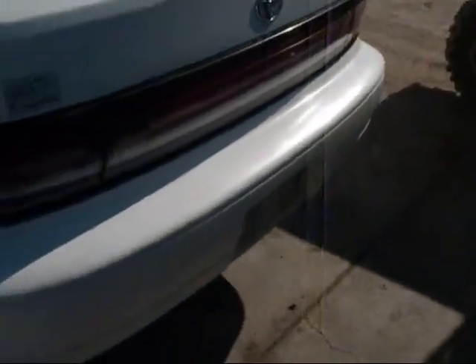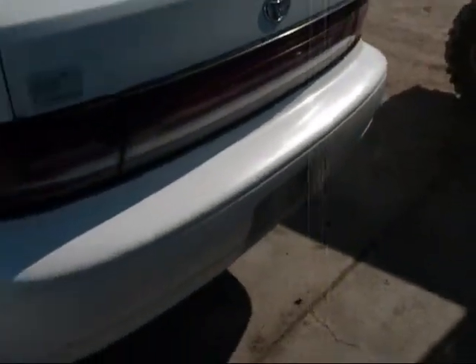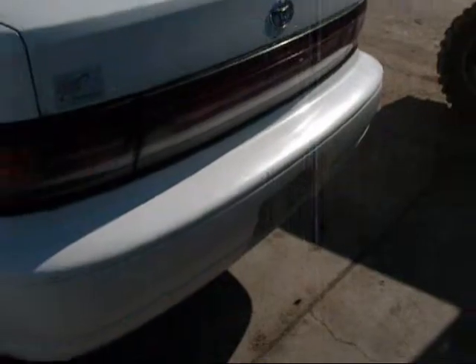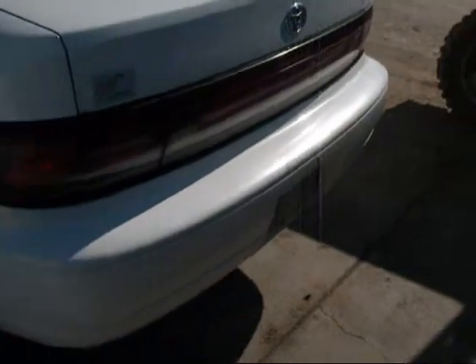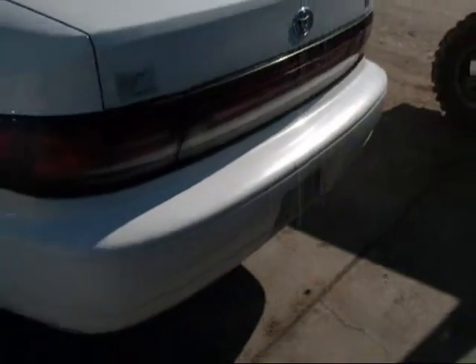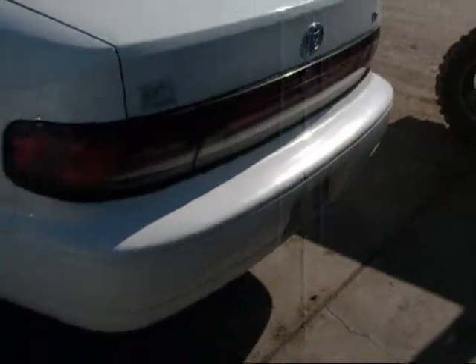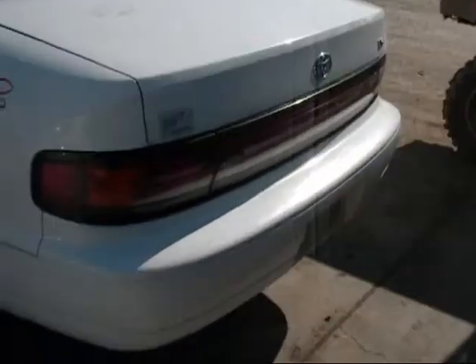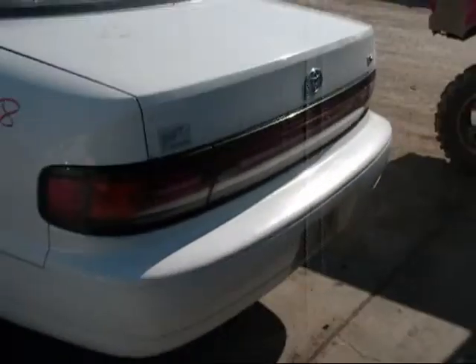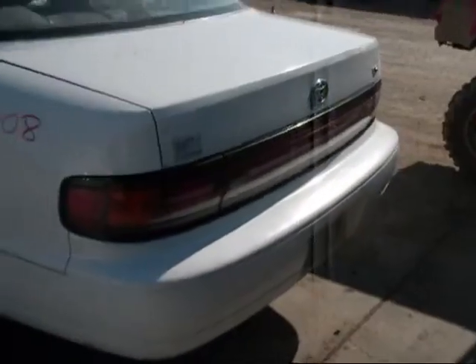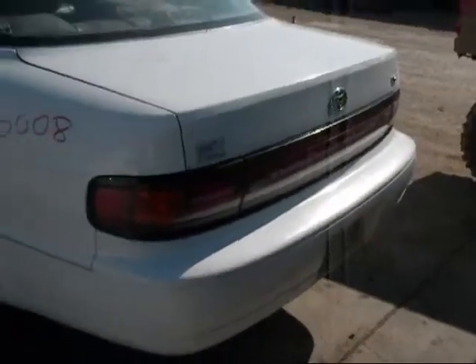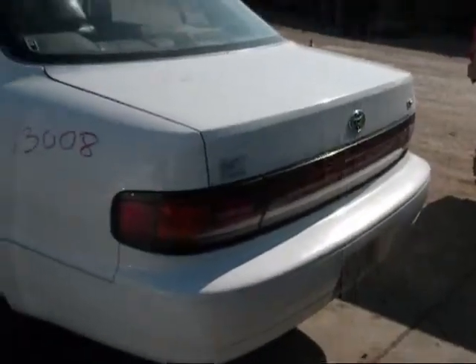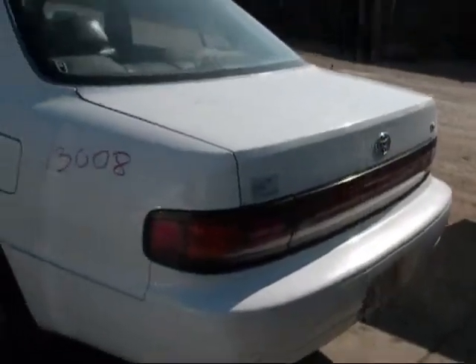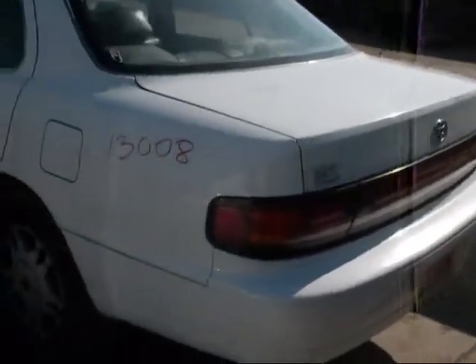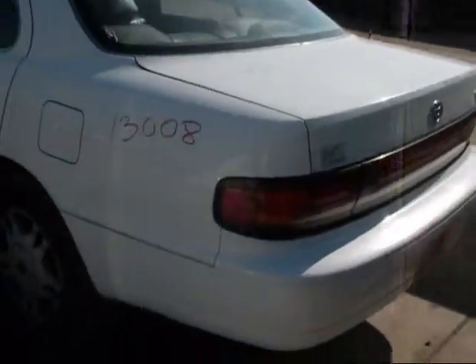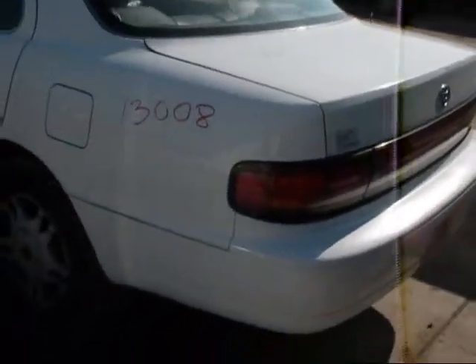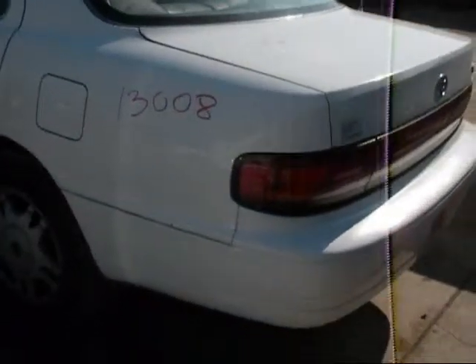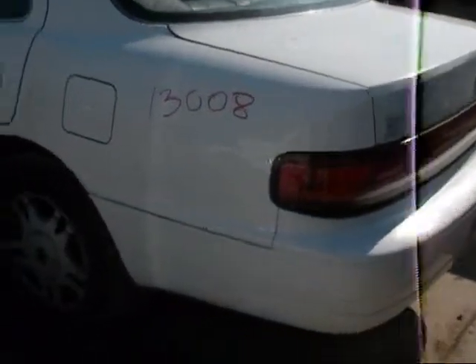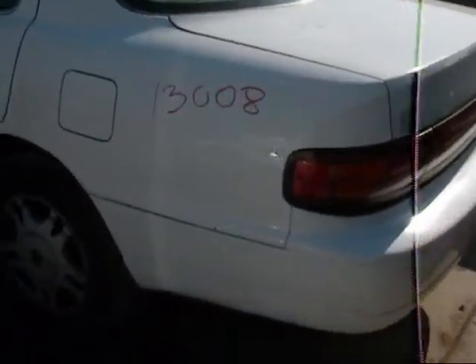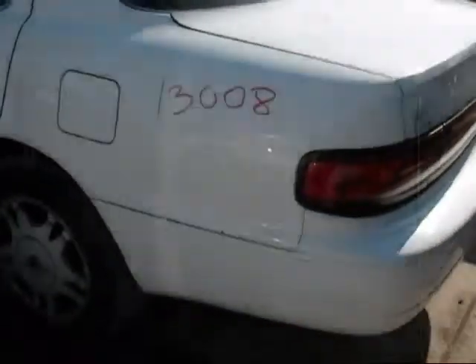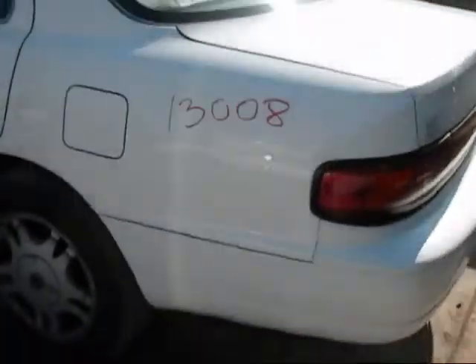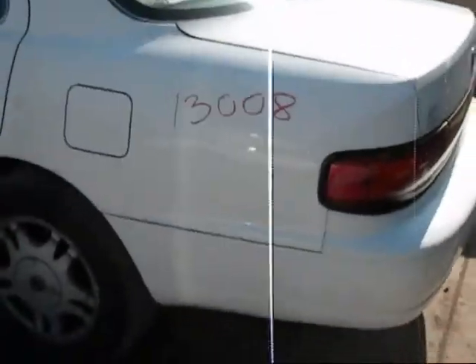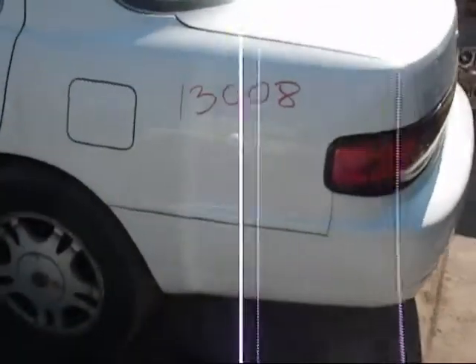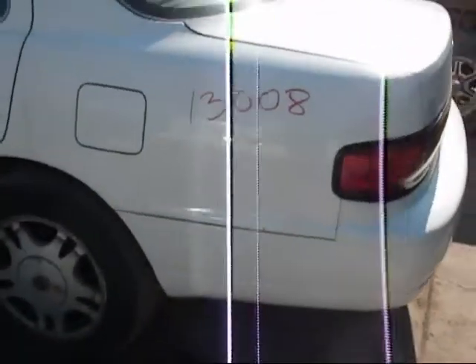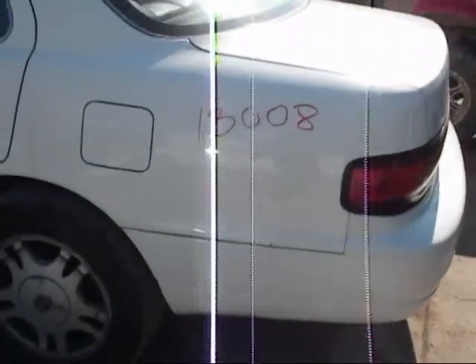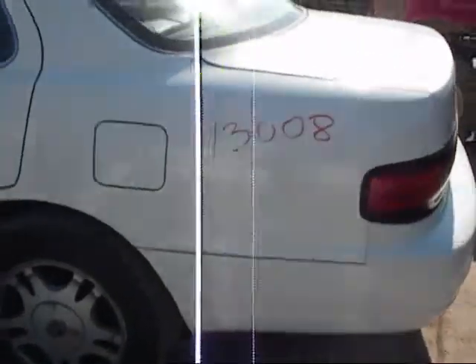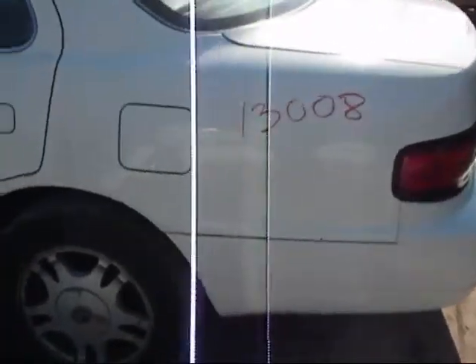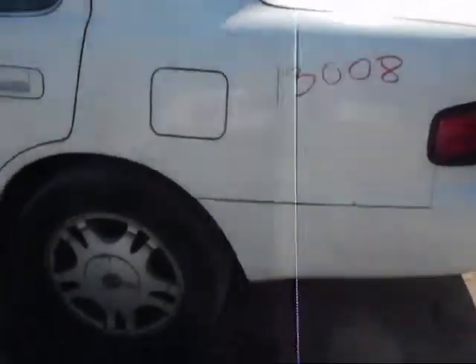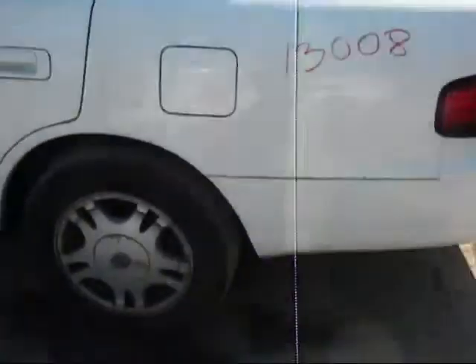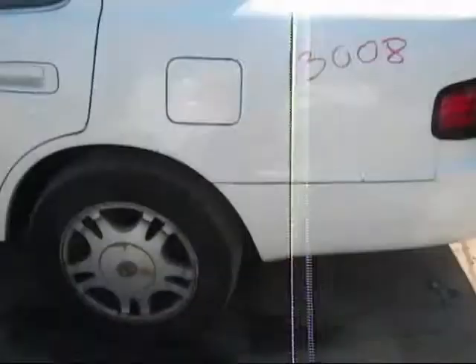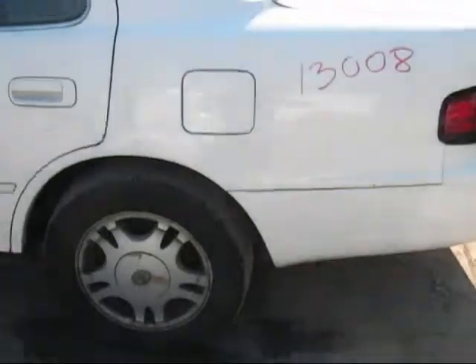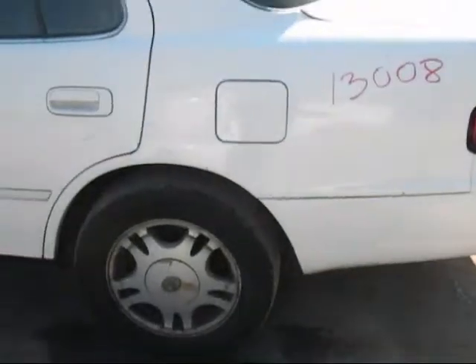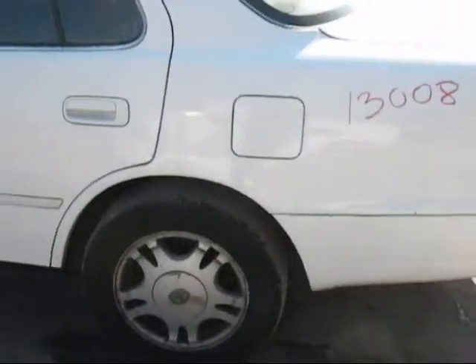The rear bumper looks okay. The trunk lid is good. The quarter panel looks okay here.